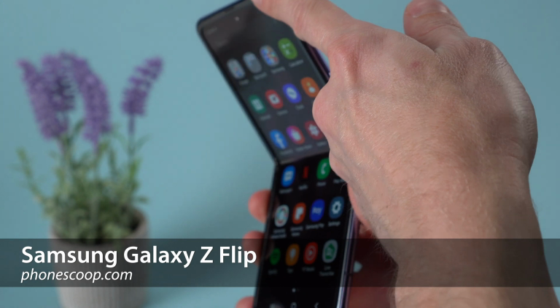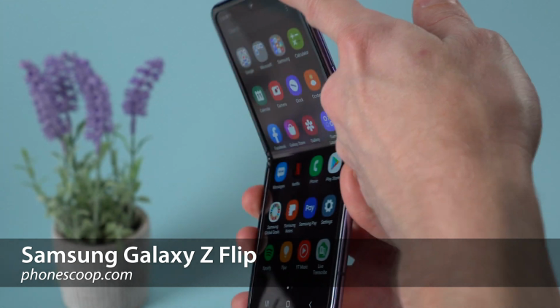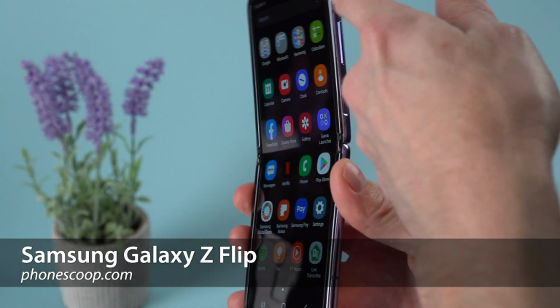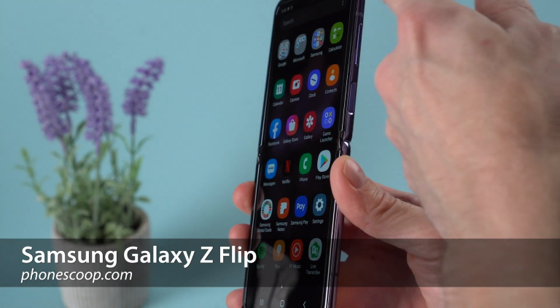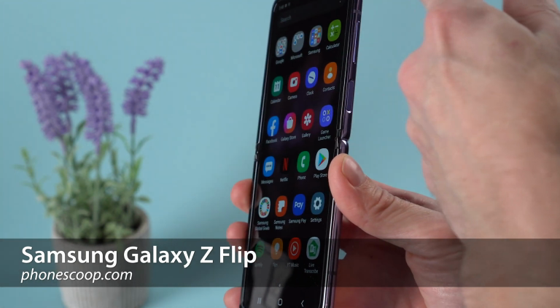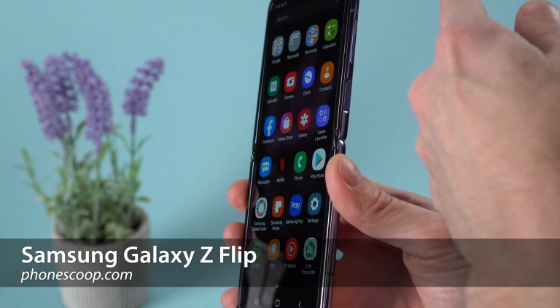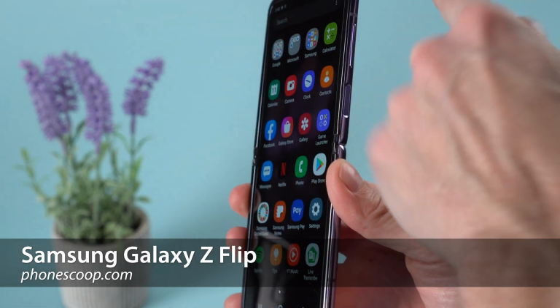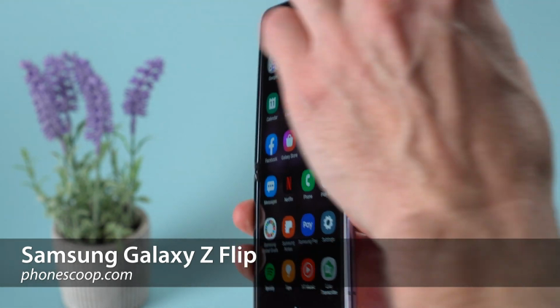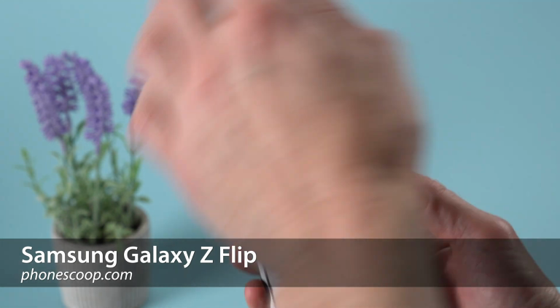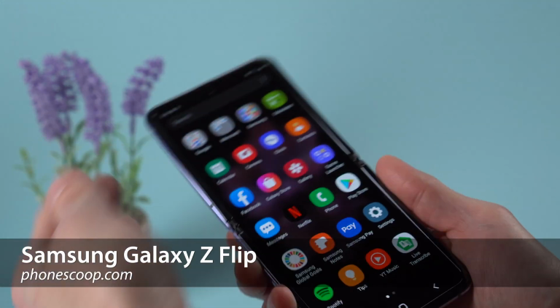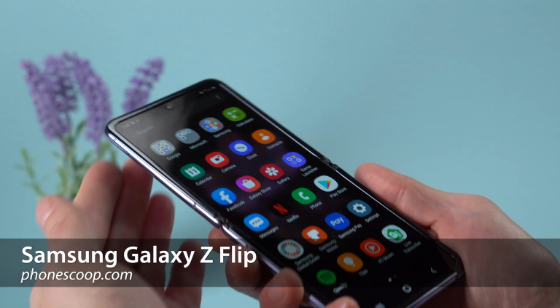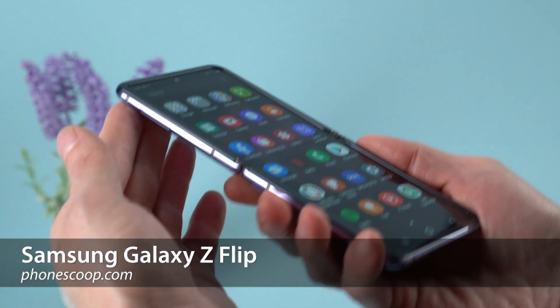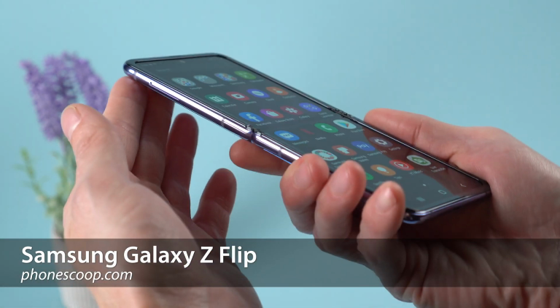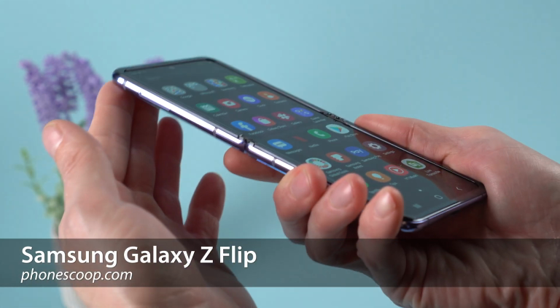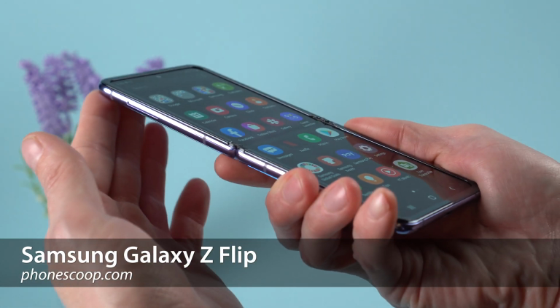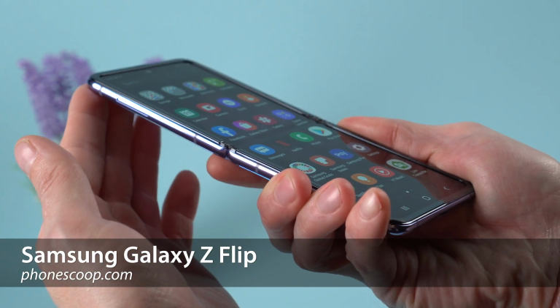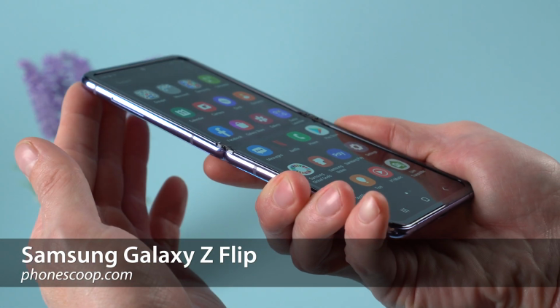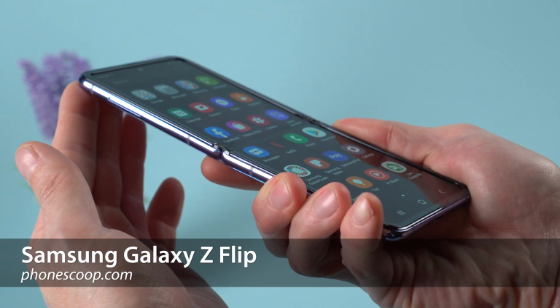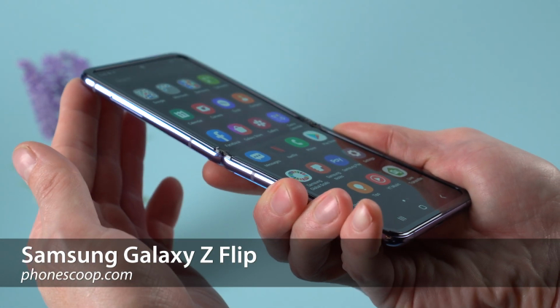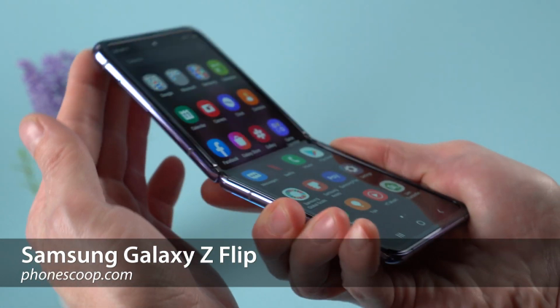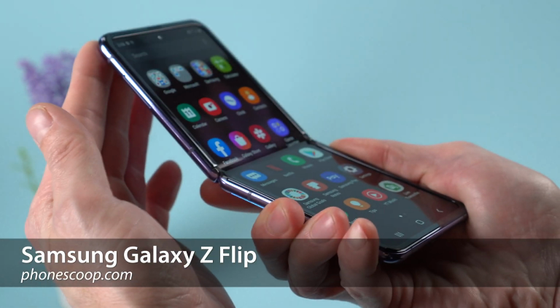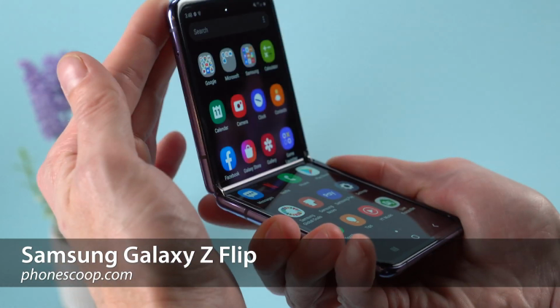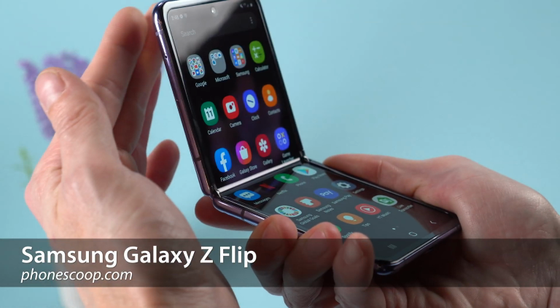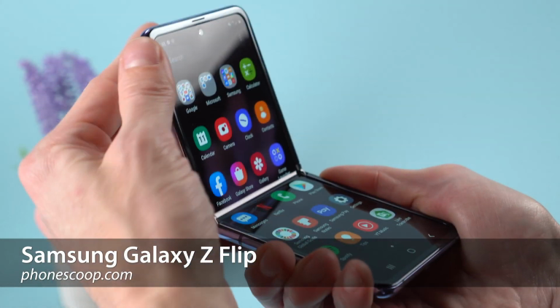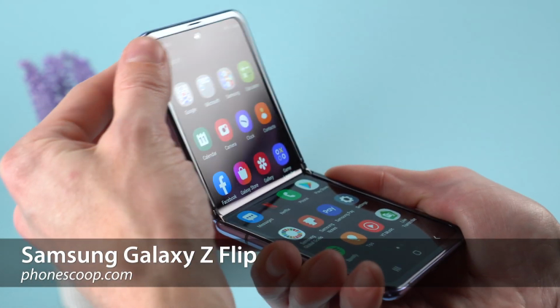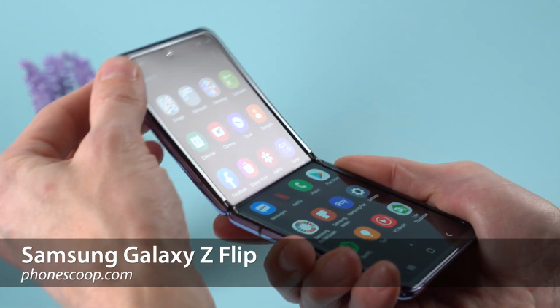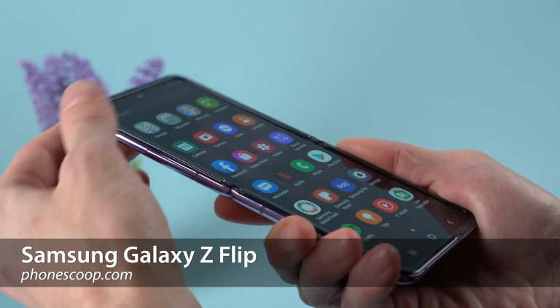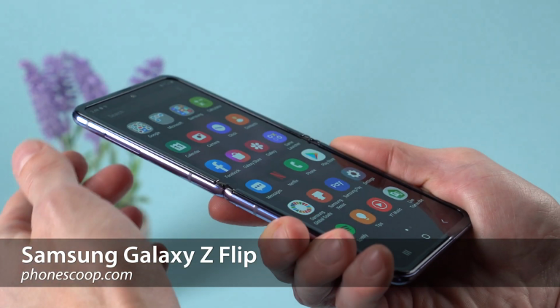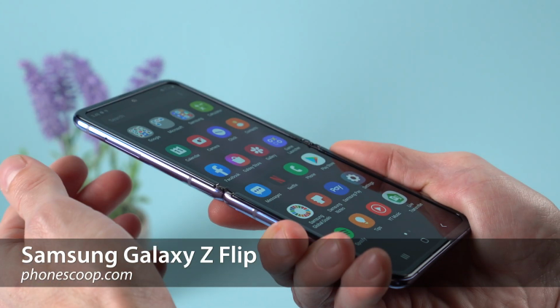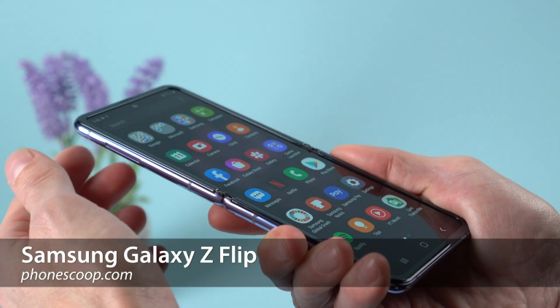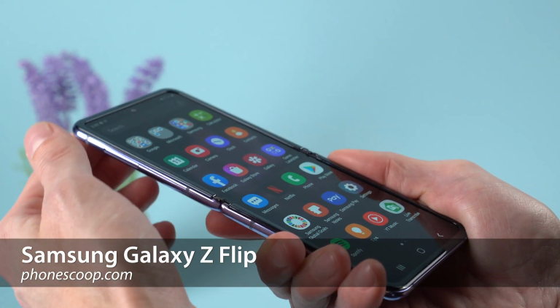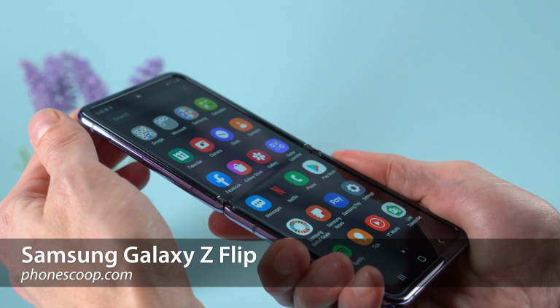Hey folks, this is Rich Brougham from PhoneScoop, giving you a quick tour of the new Samsung Galaxy Z Flip.